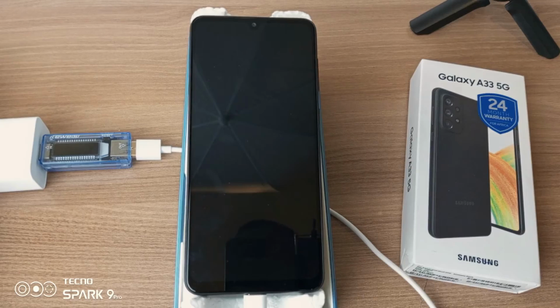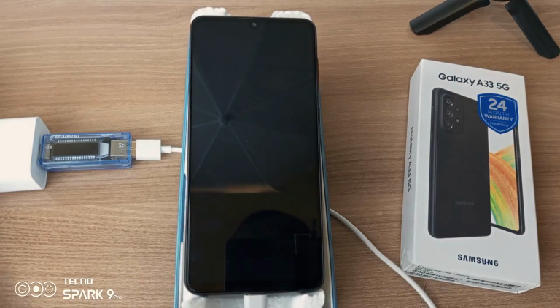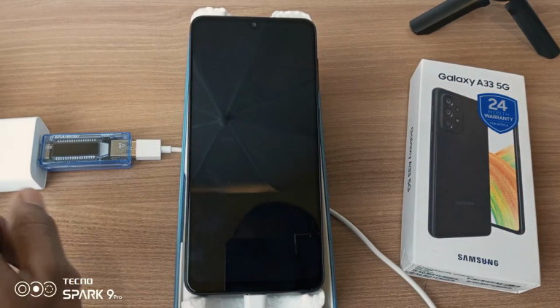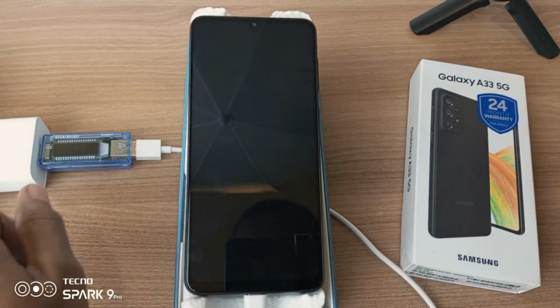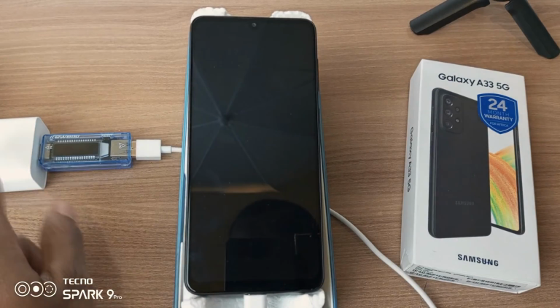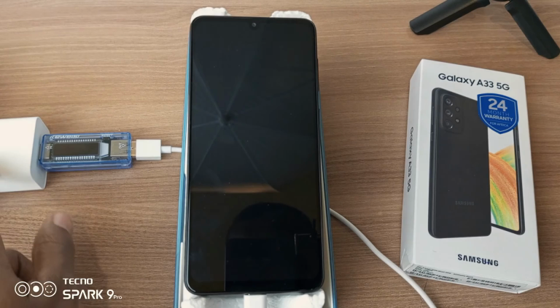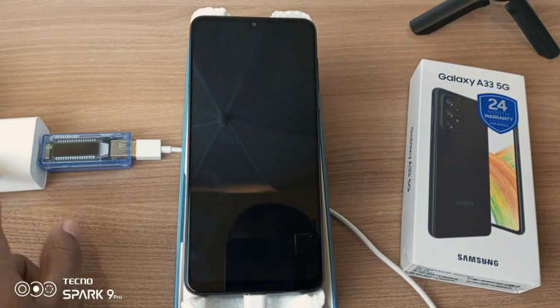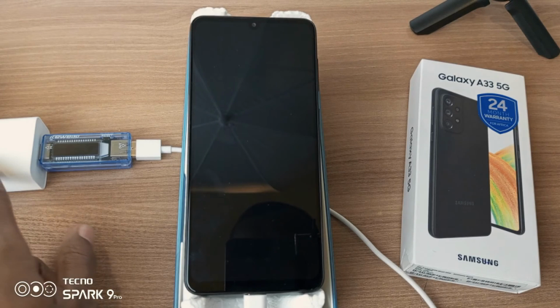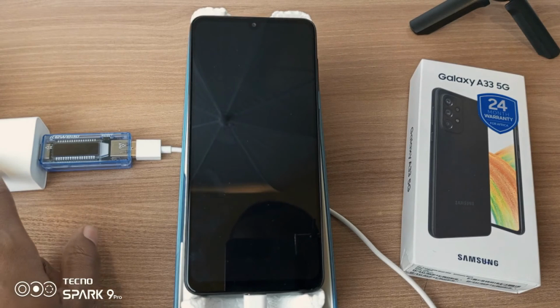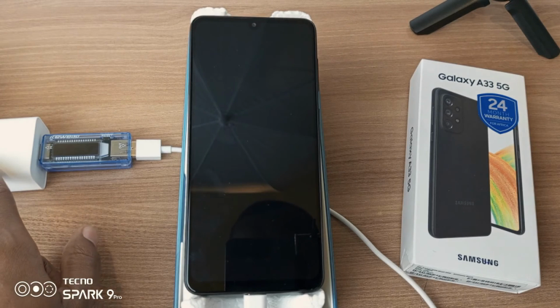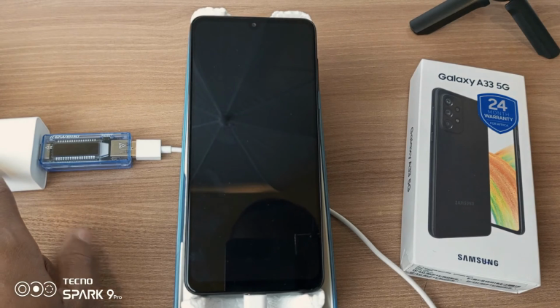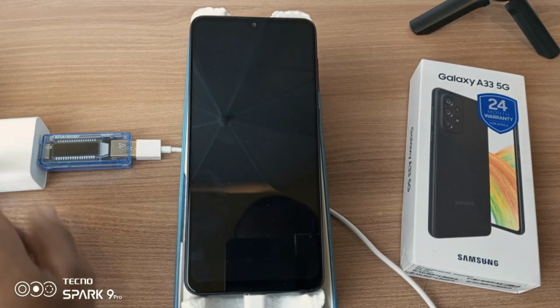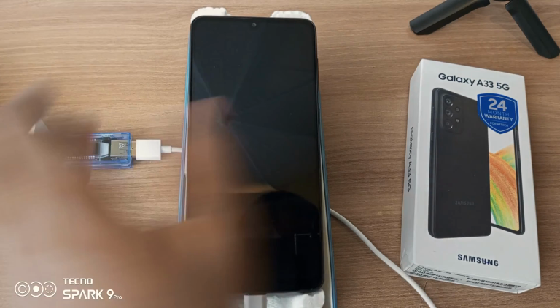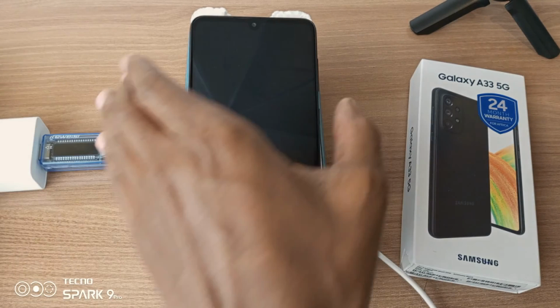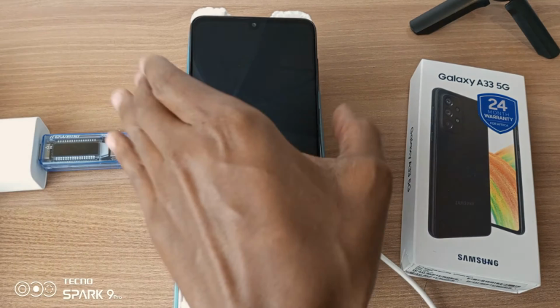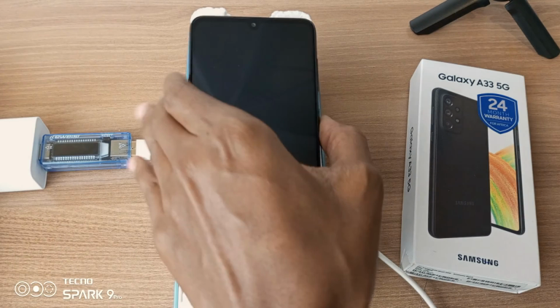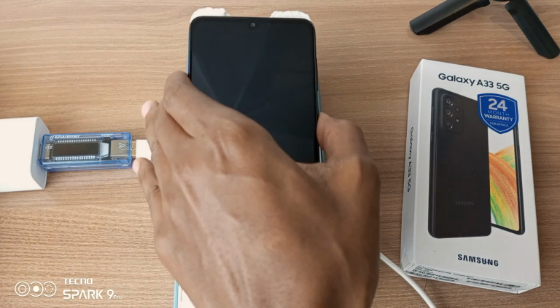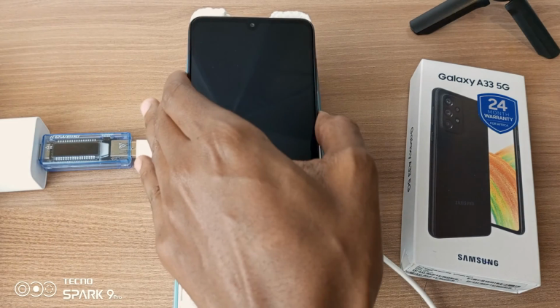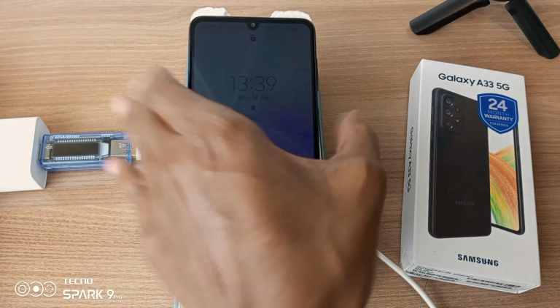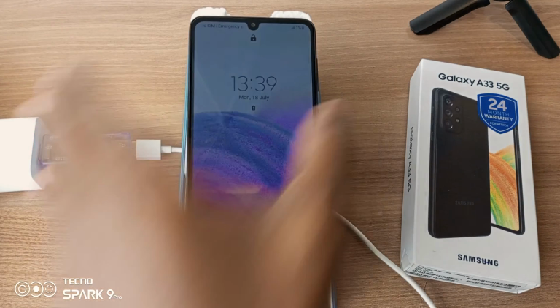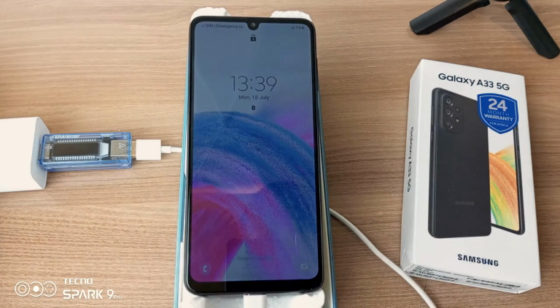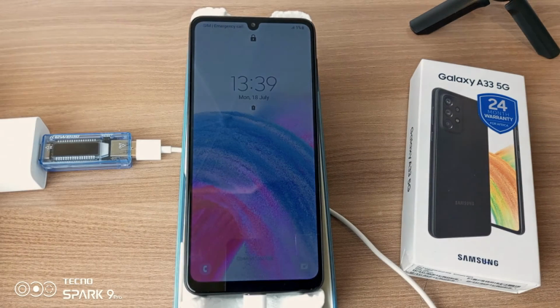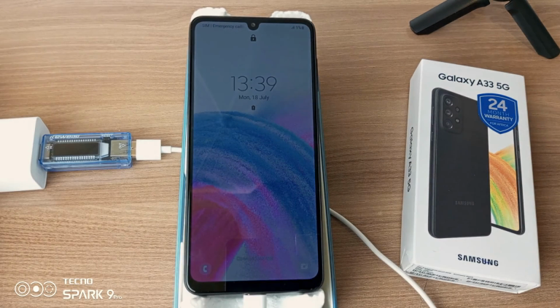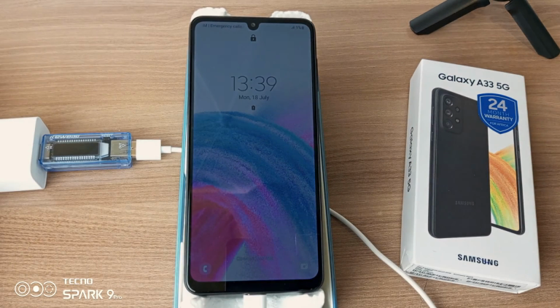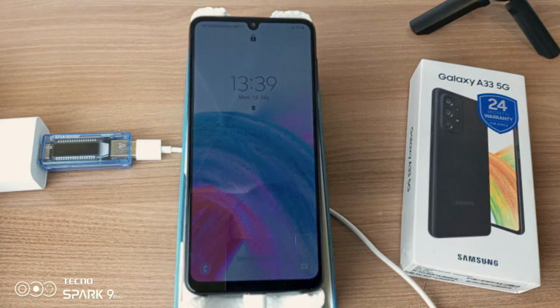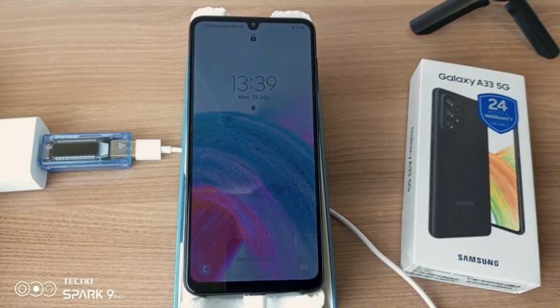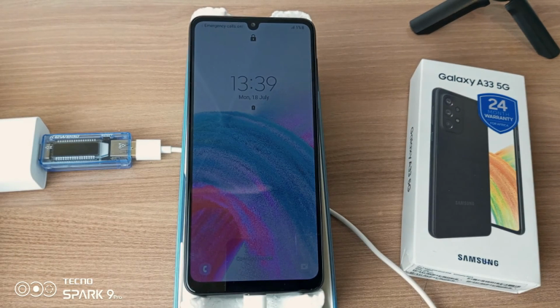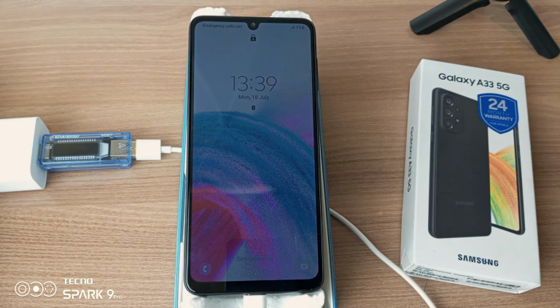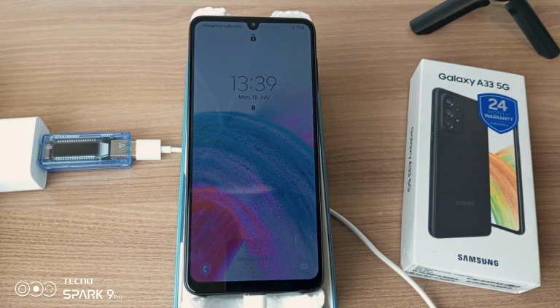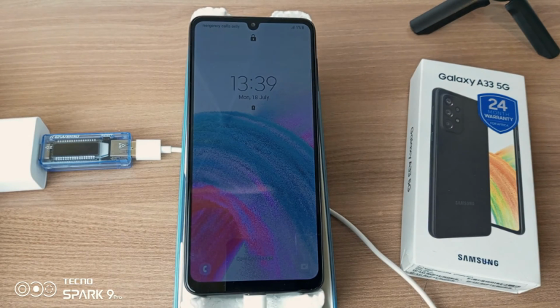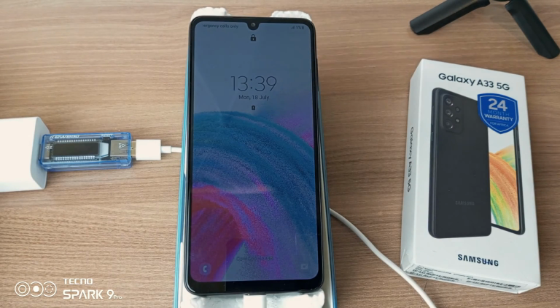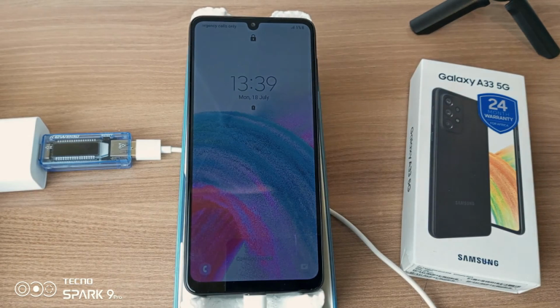How long will this 33W fast charger take to fill the Samsung Galaxy A33 5G from 1%? Let's find out.